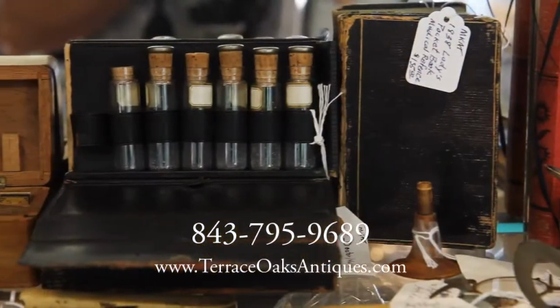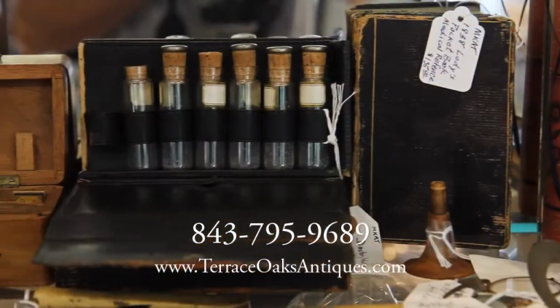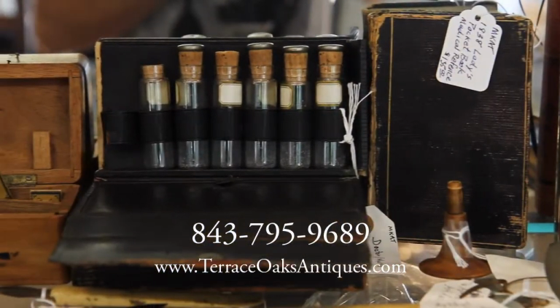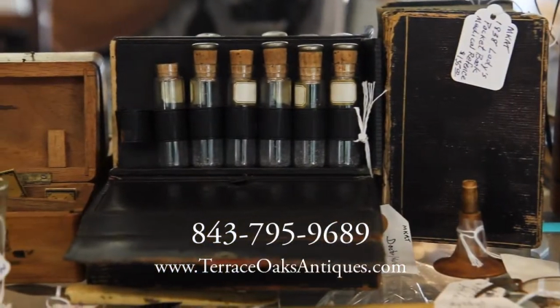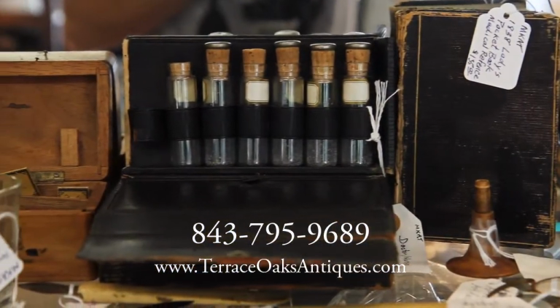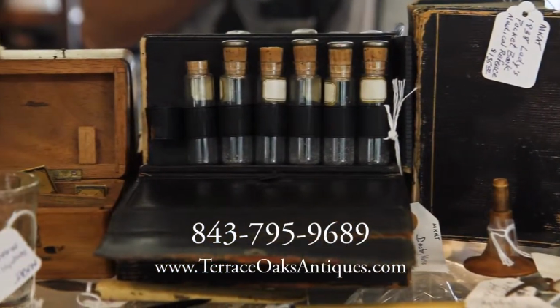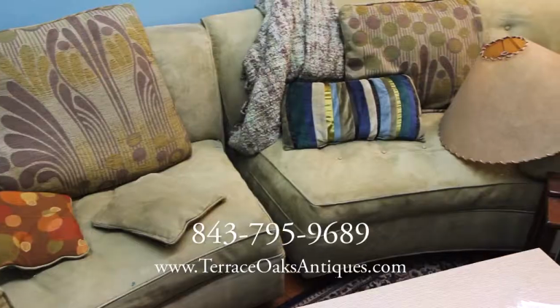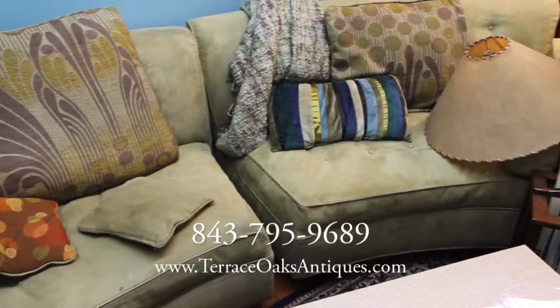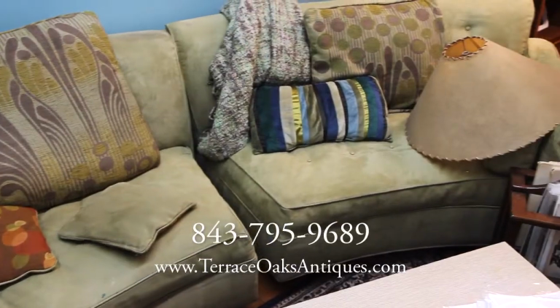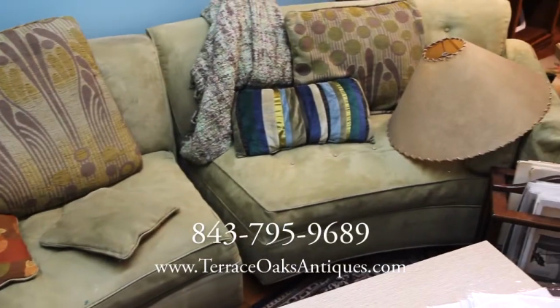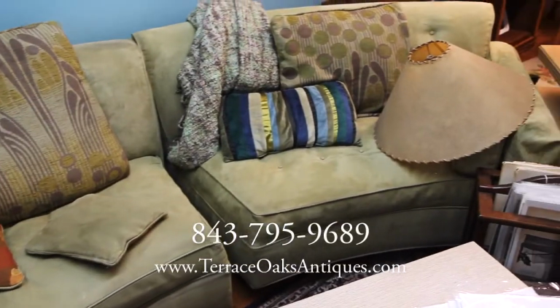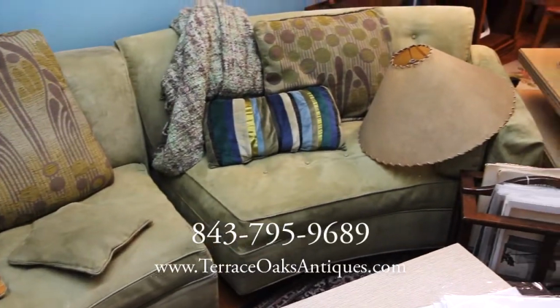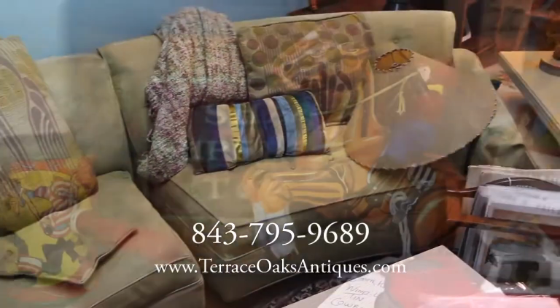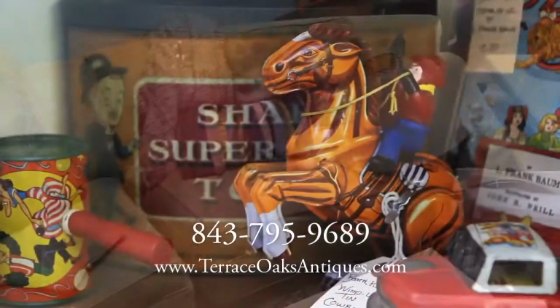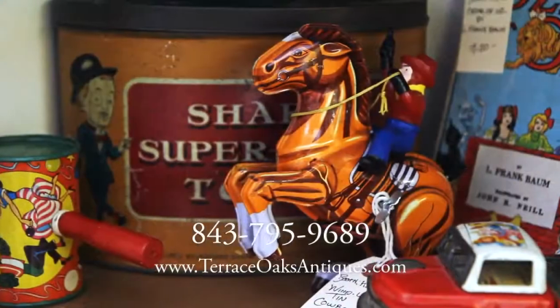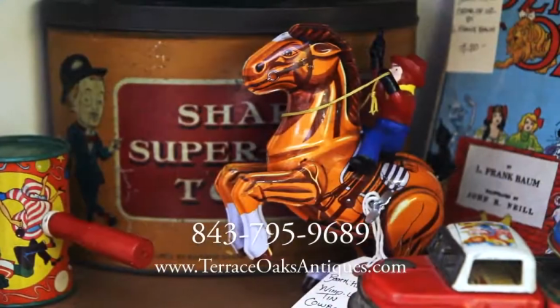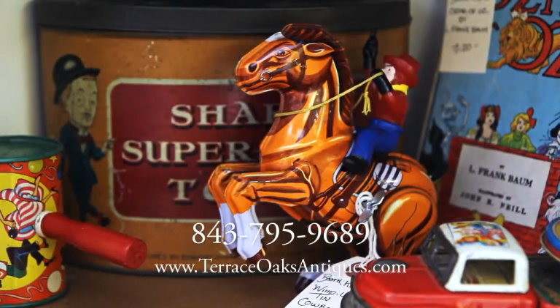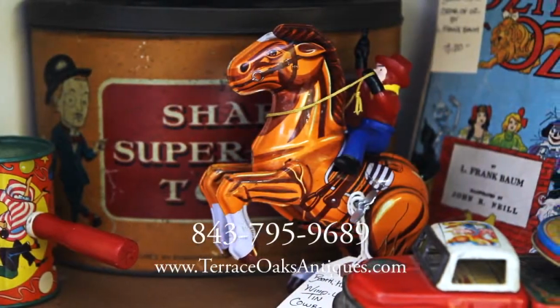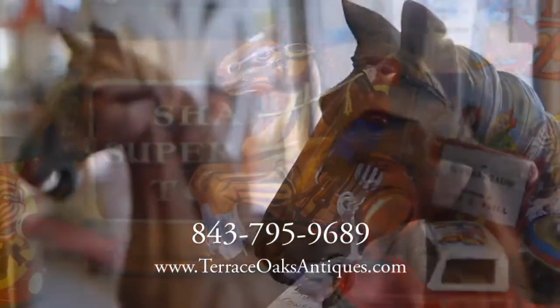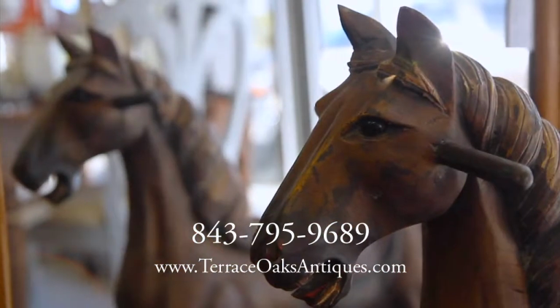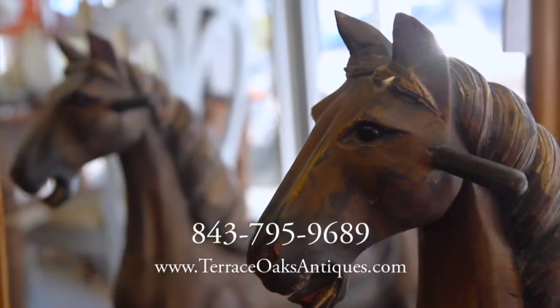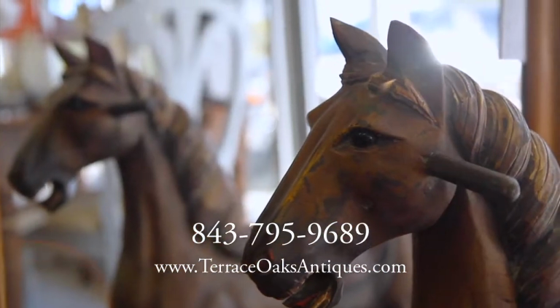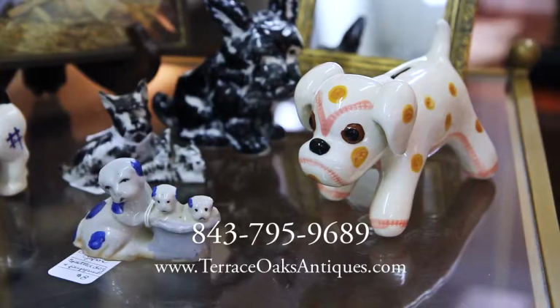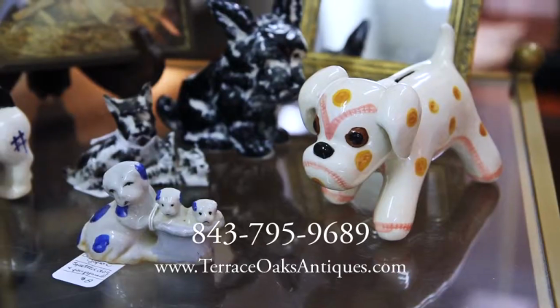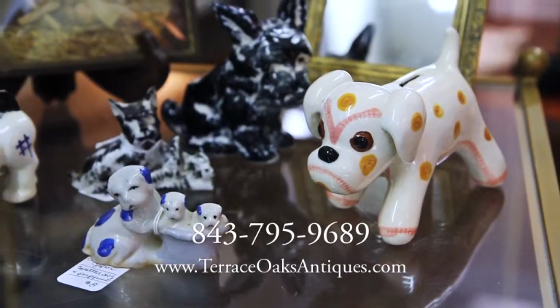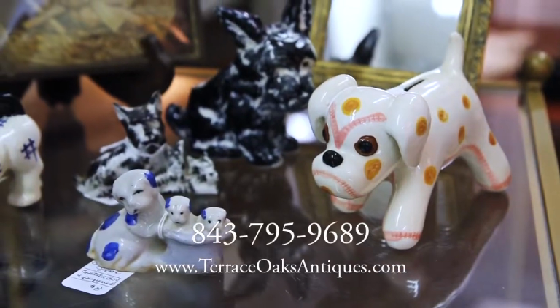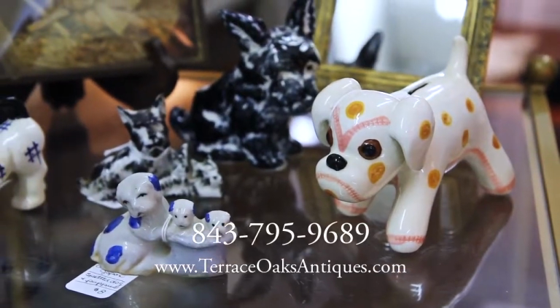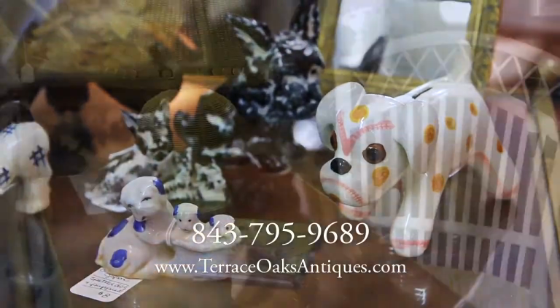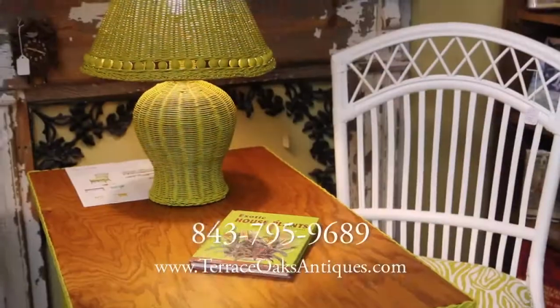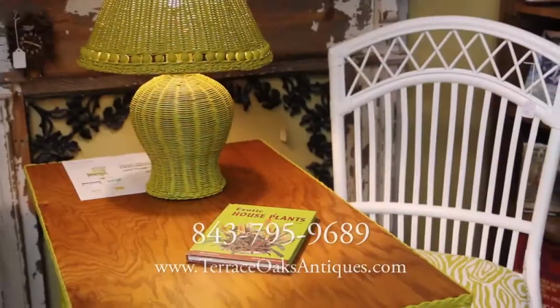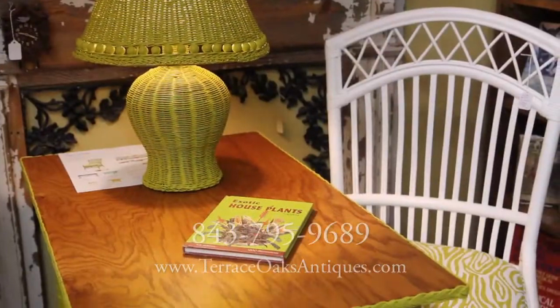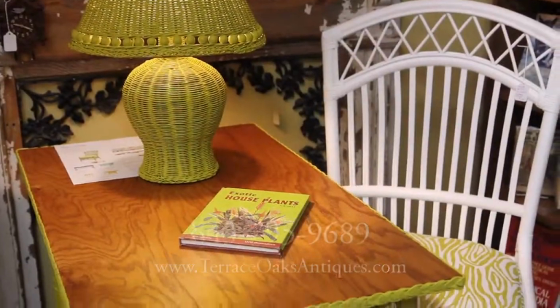Terrace Oaks offers layaways and 24 hour approvals. And if your item won't fit in your car, we can always arrange for shipping.